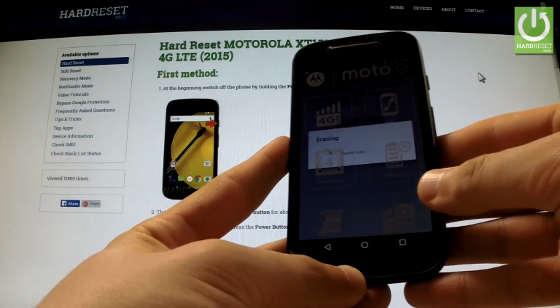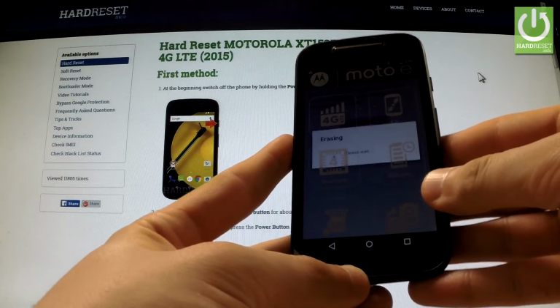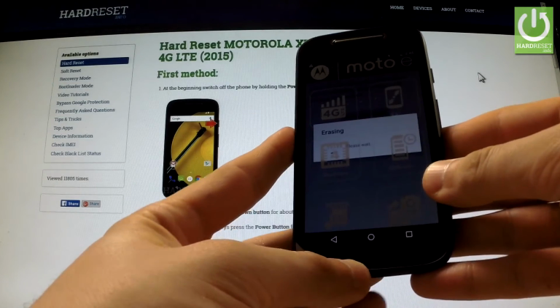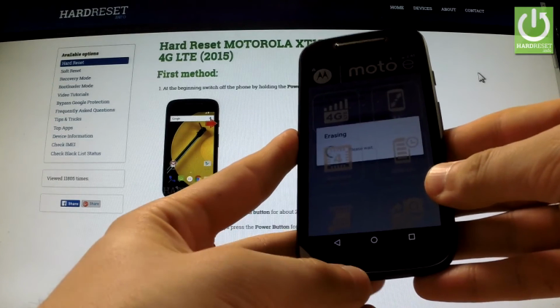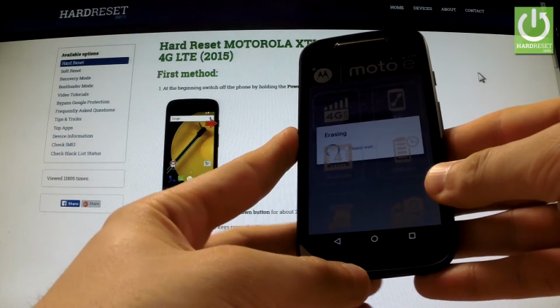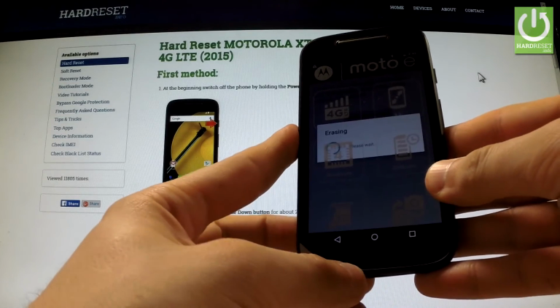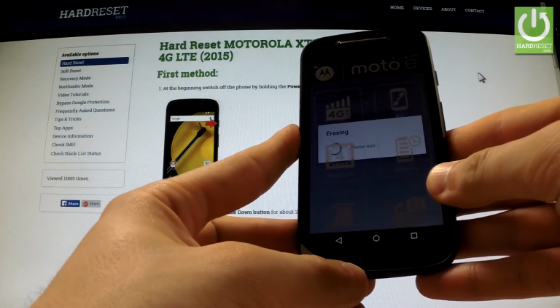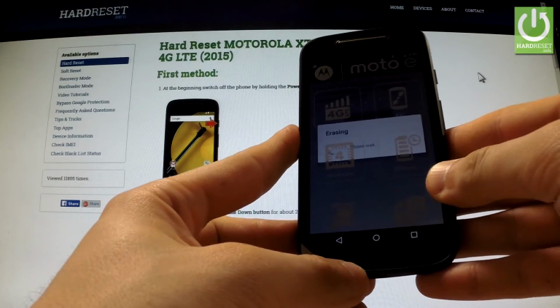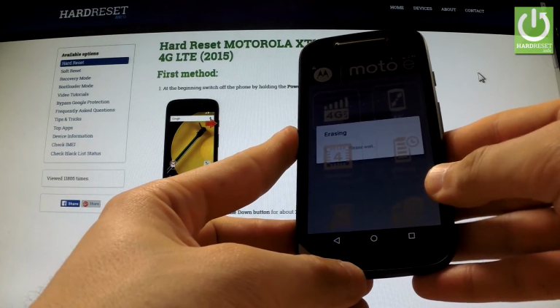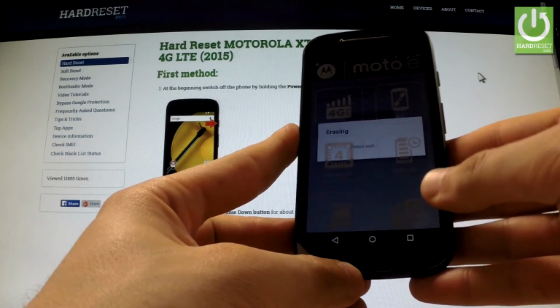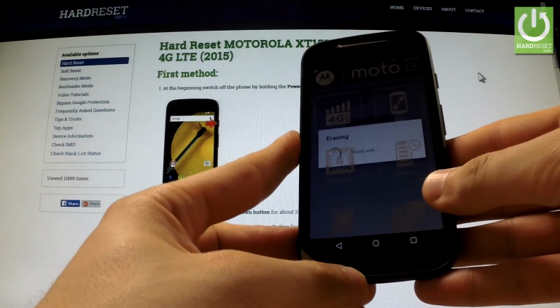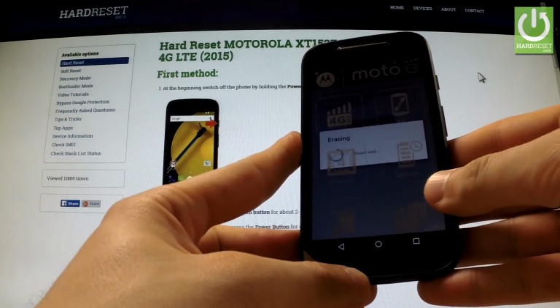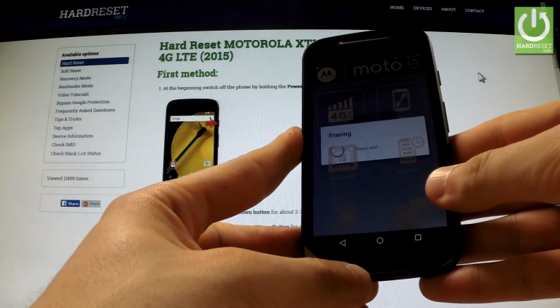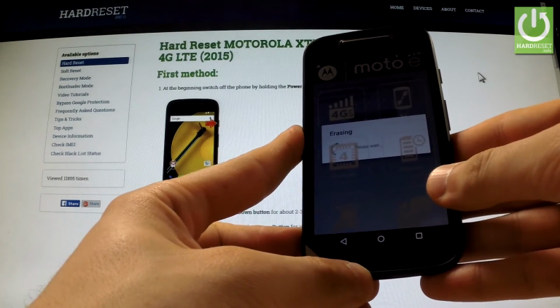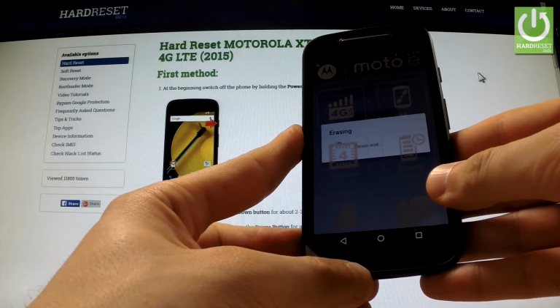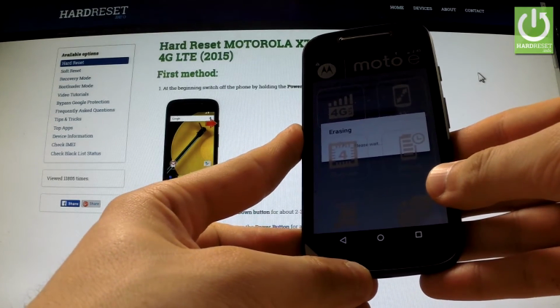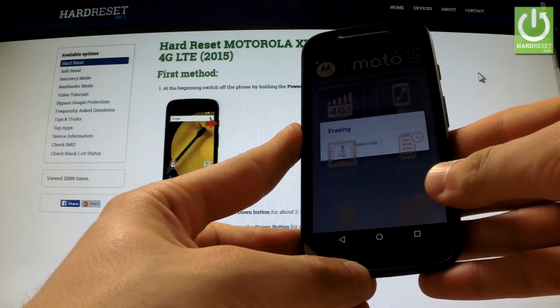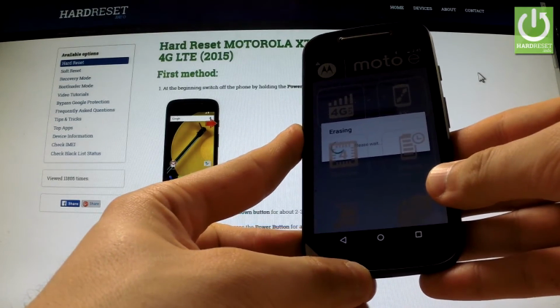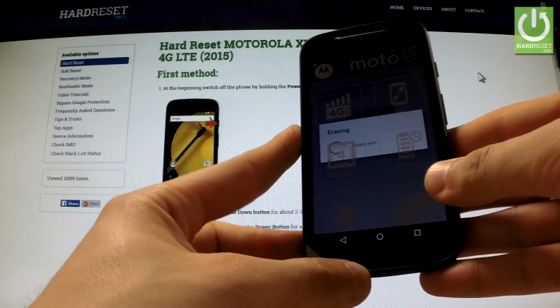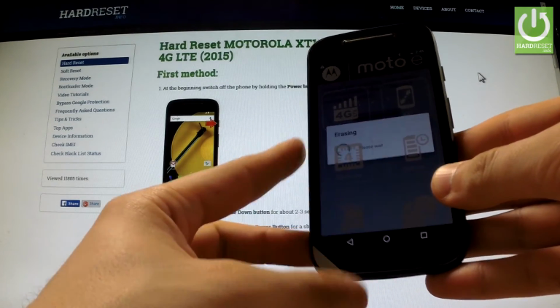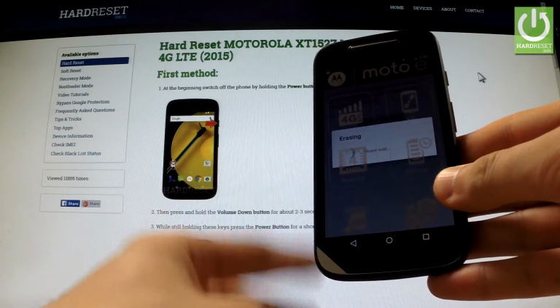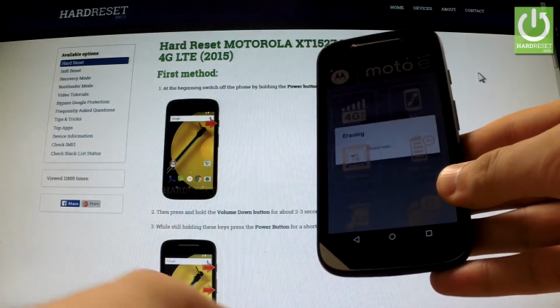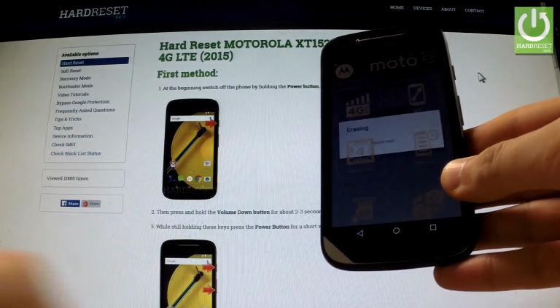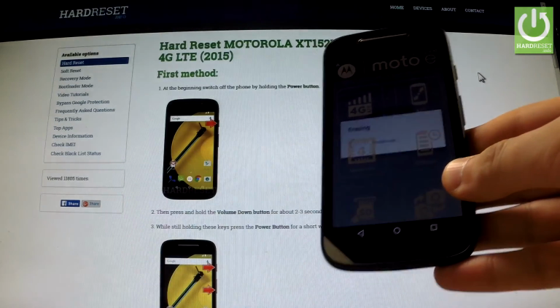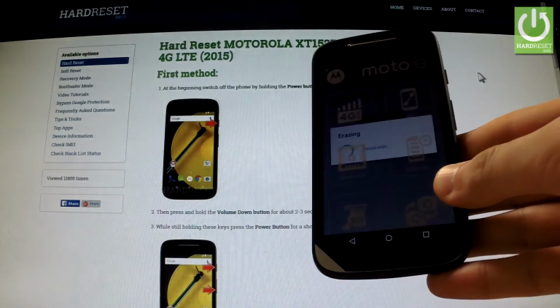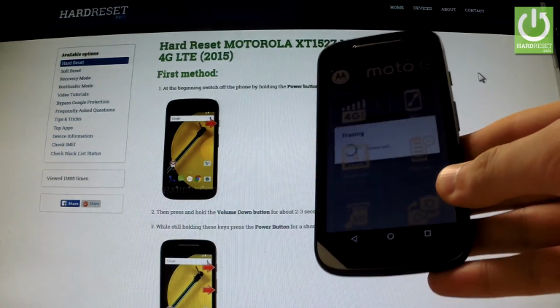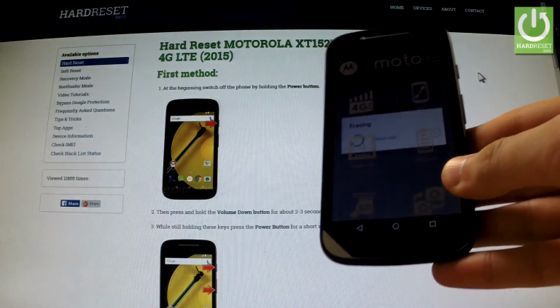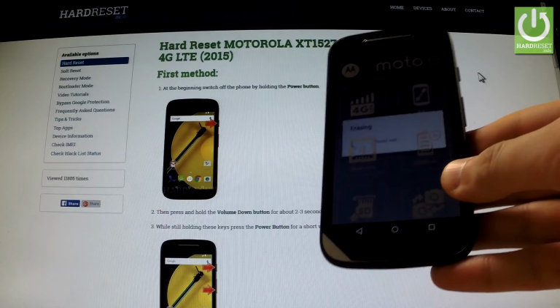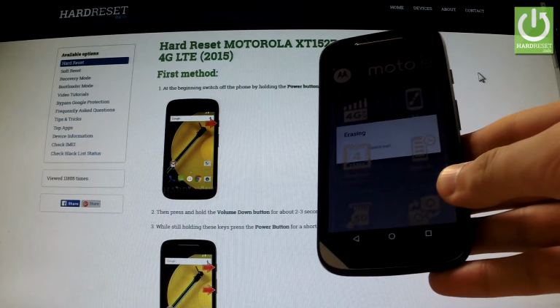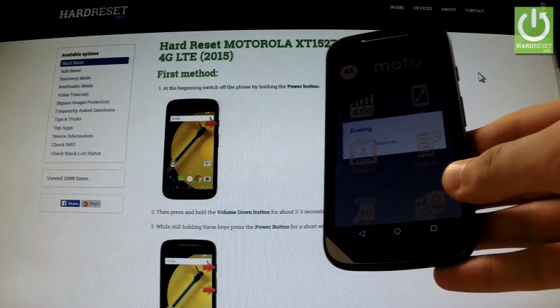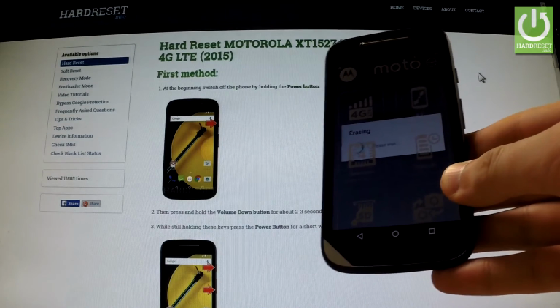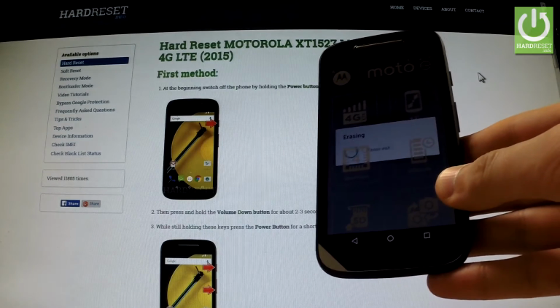The device is erasing all personal data and customized settings. The whole operation should take a while.